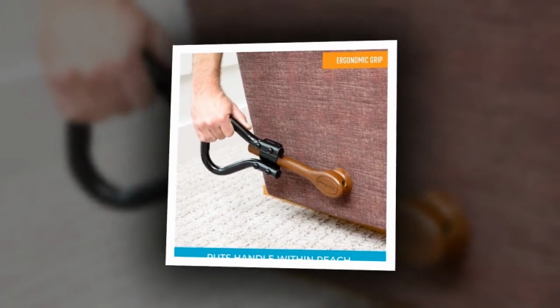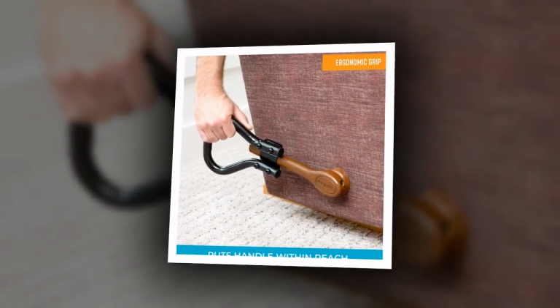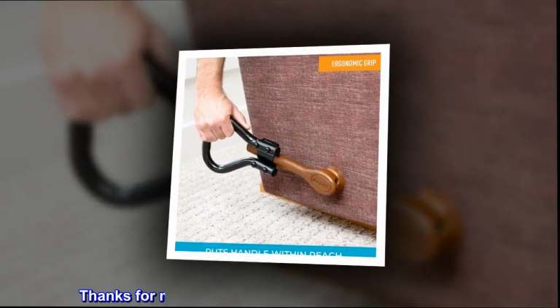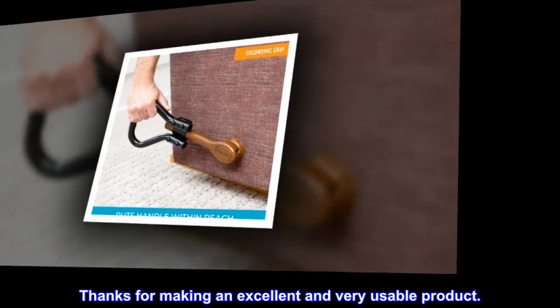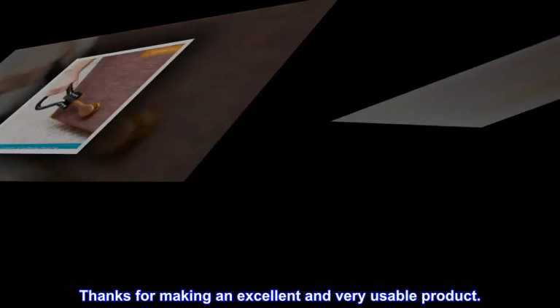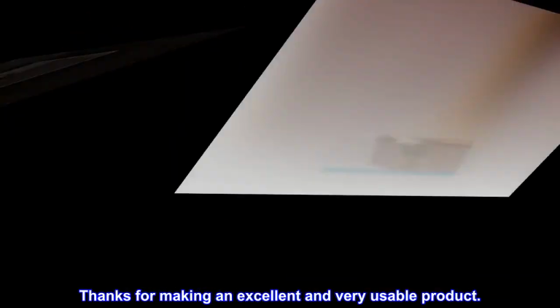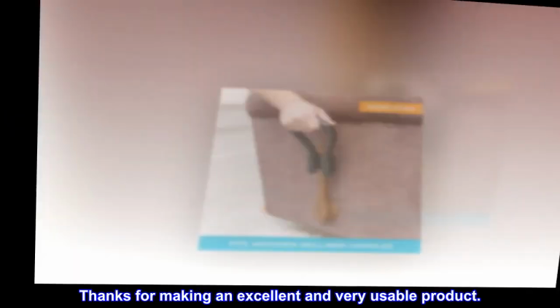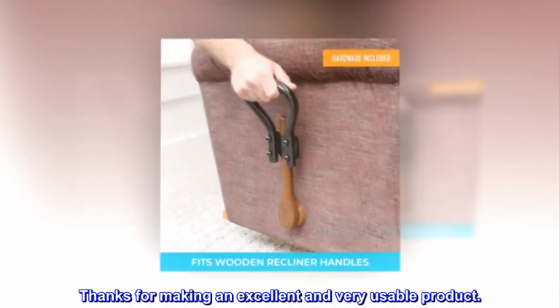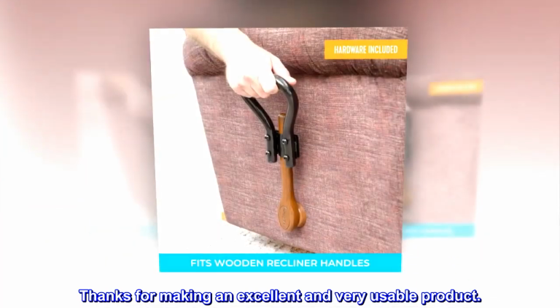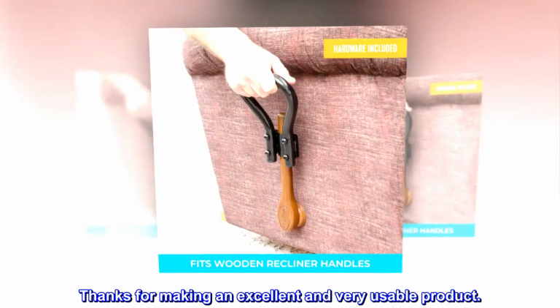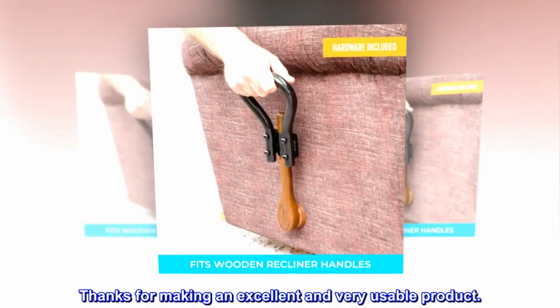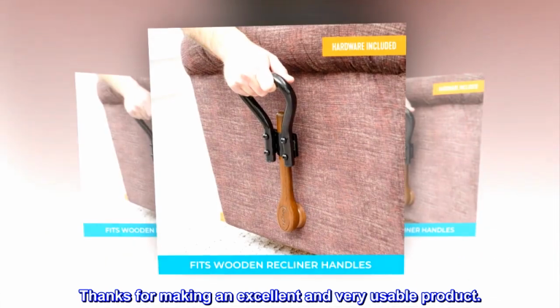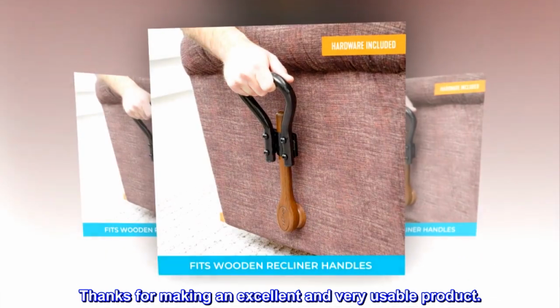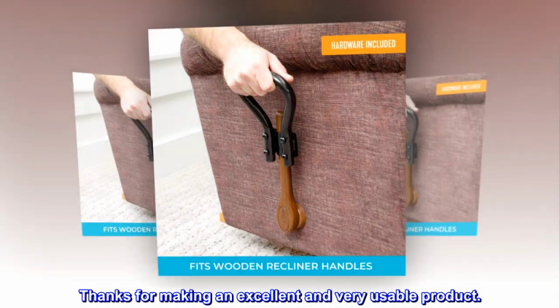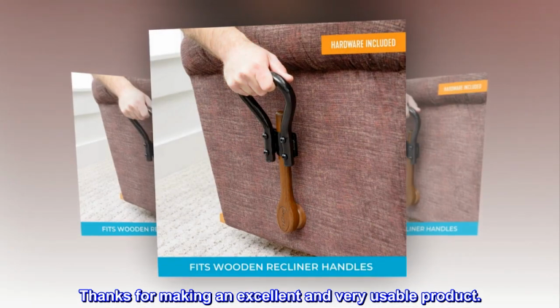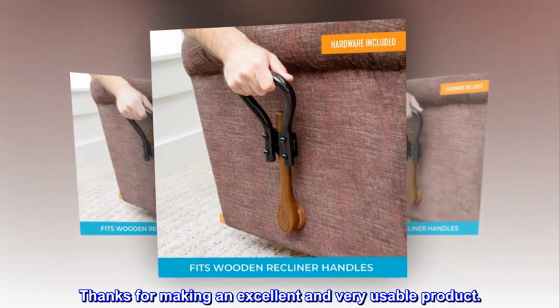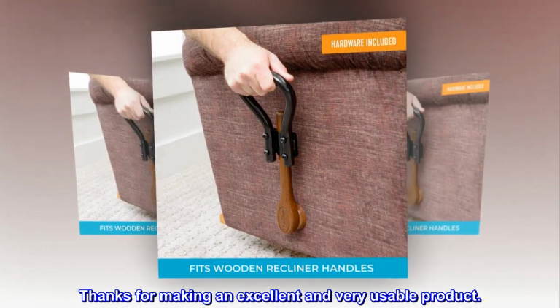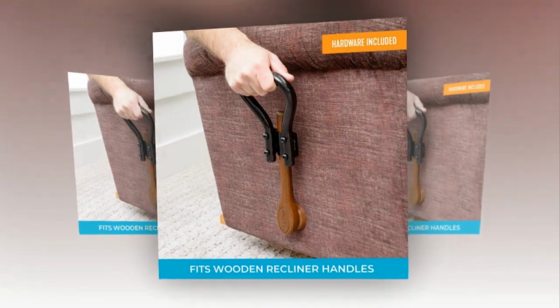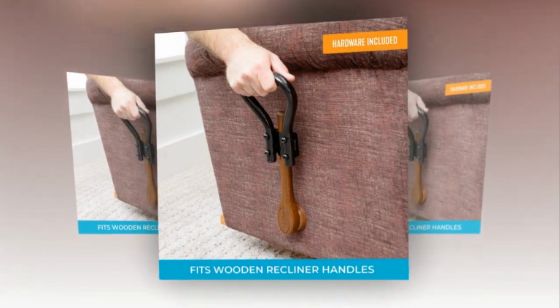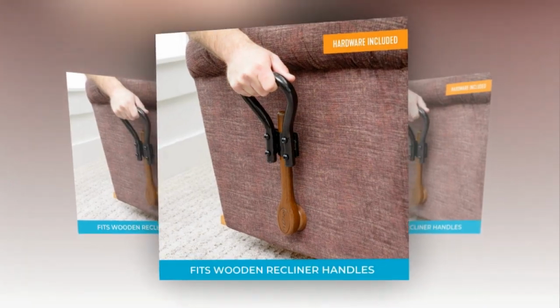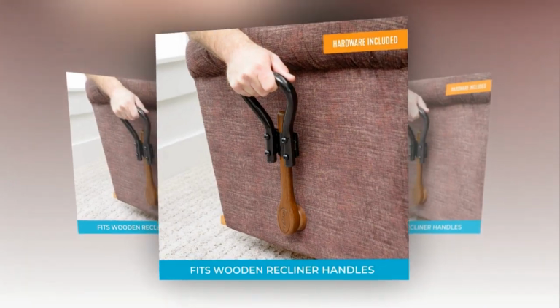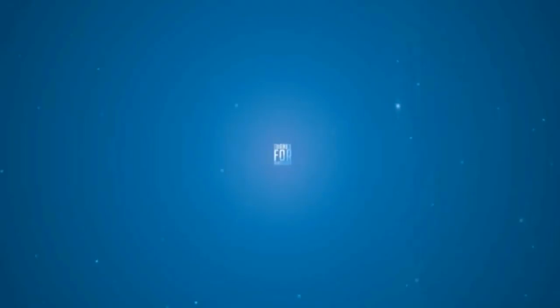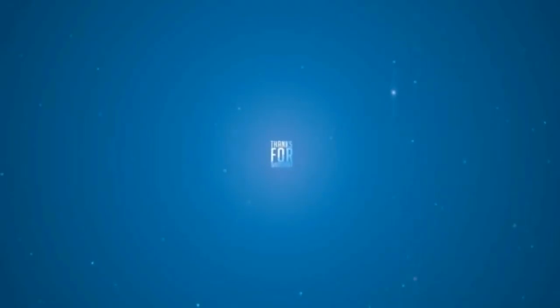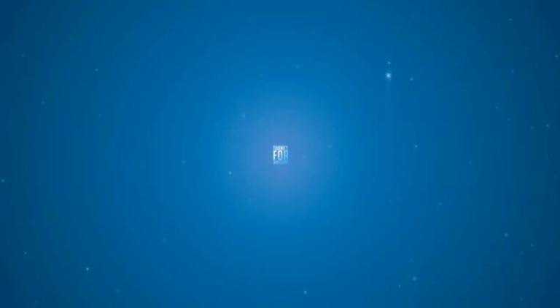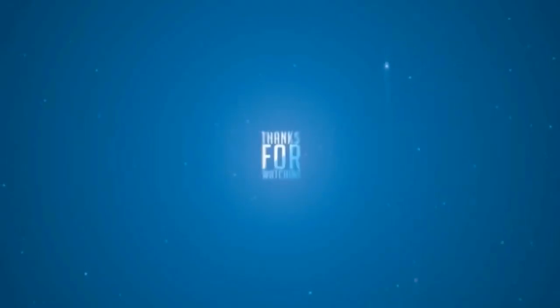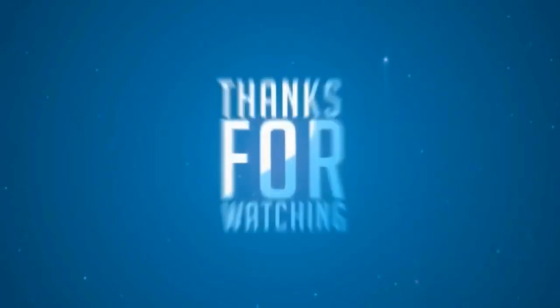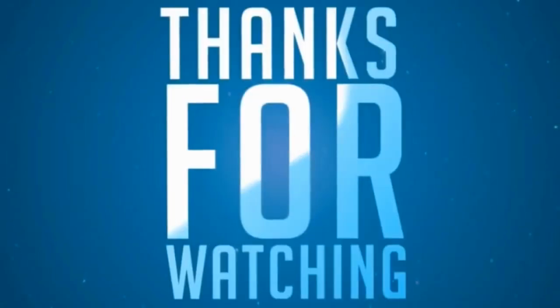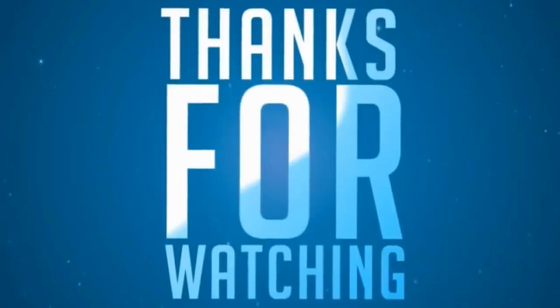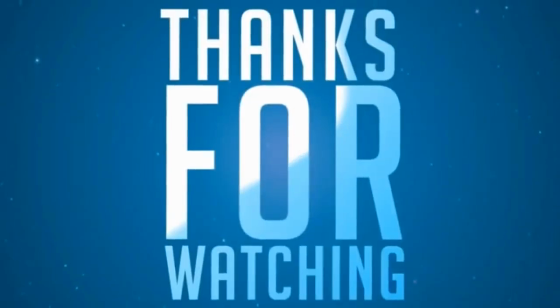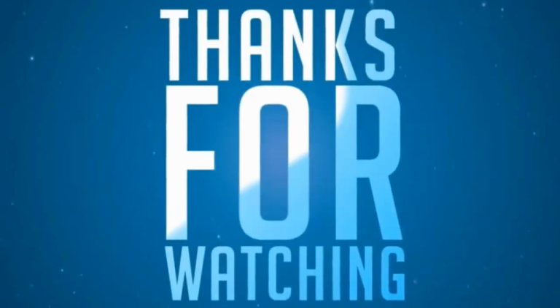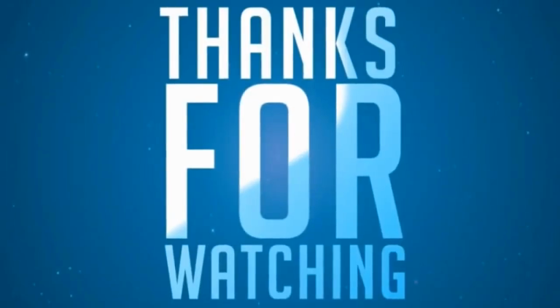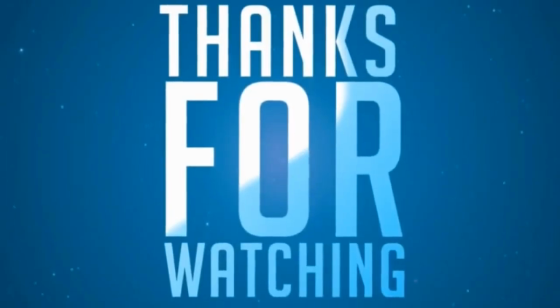Thanks for making an excellent and very usable product.